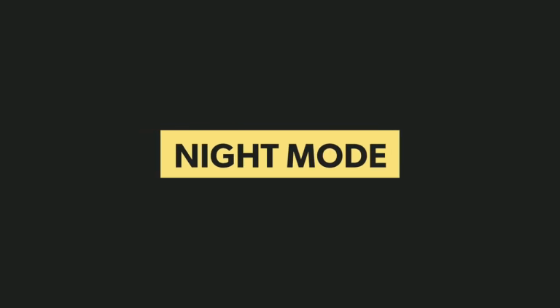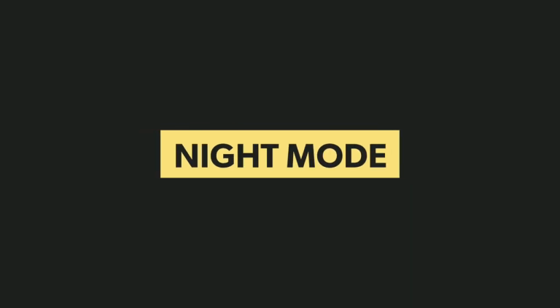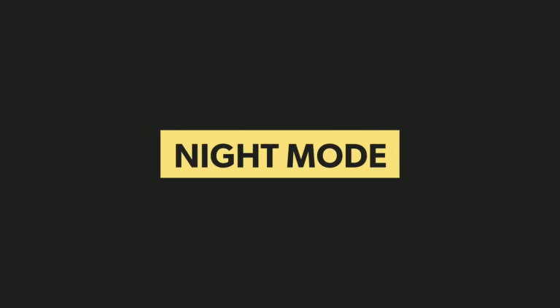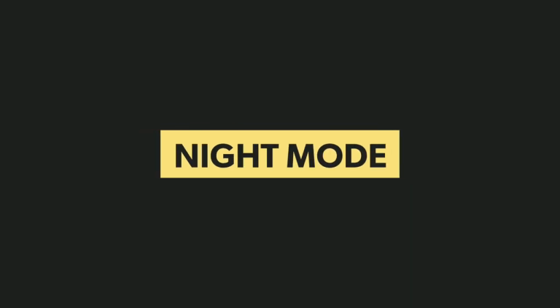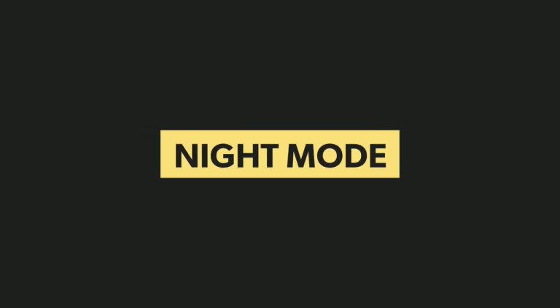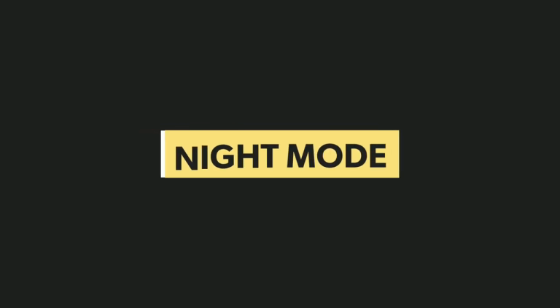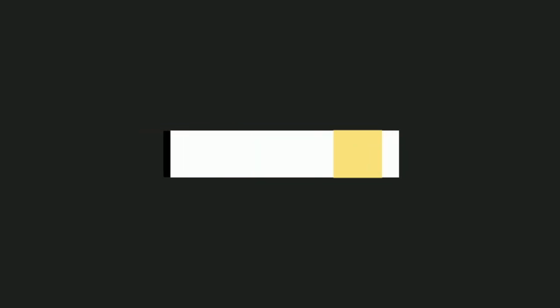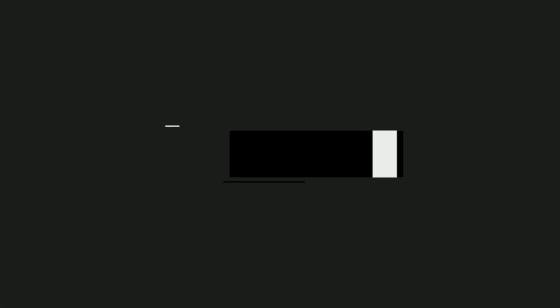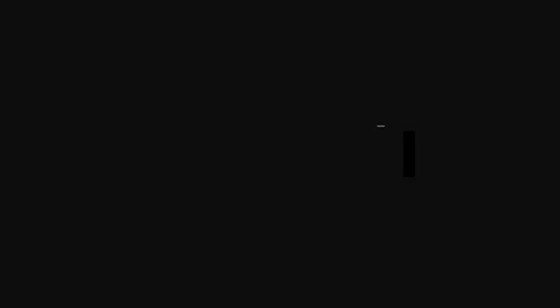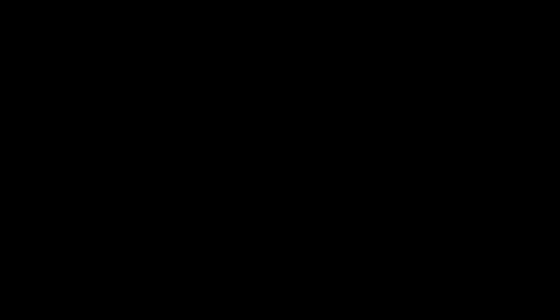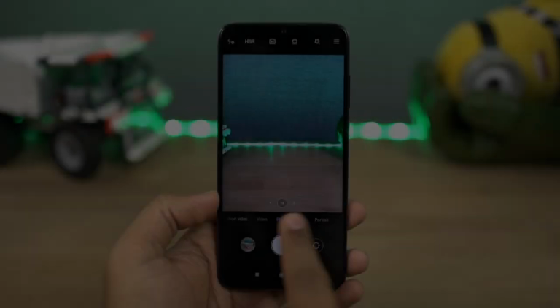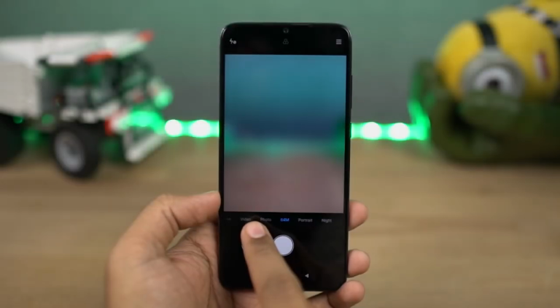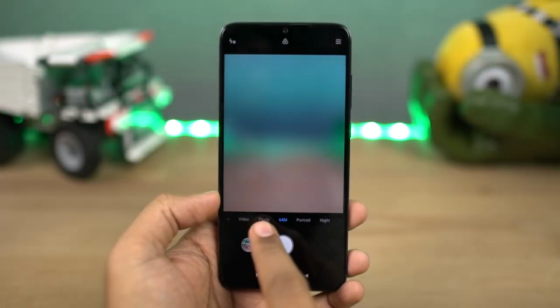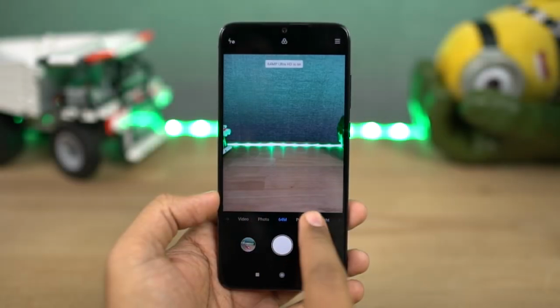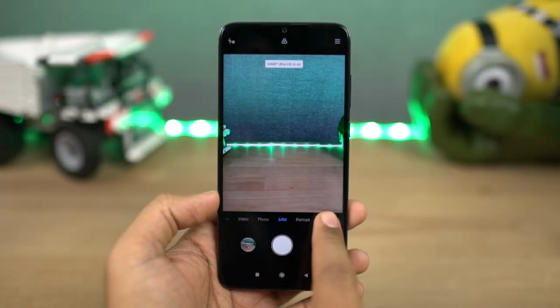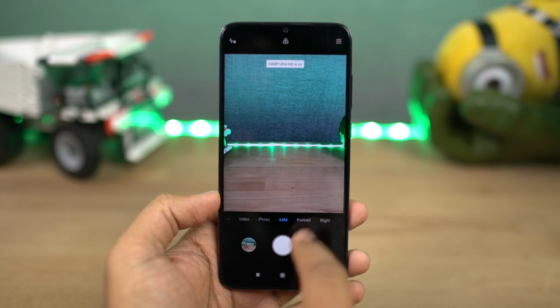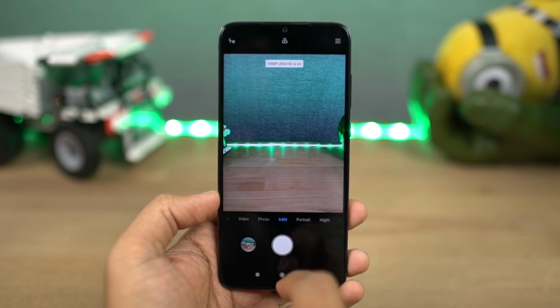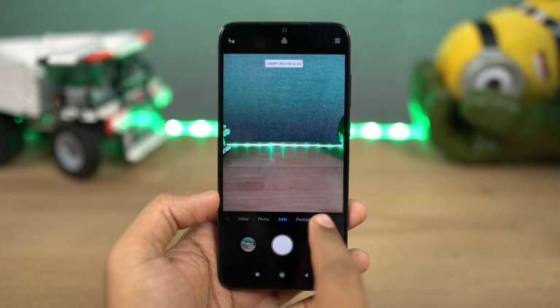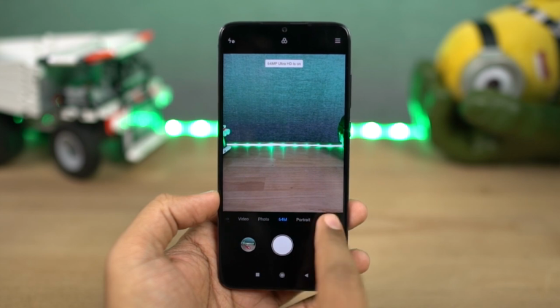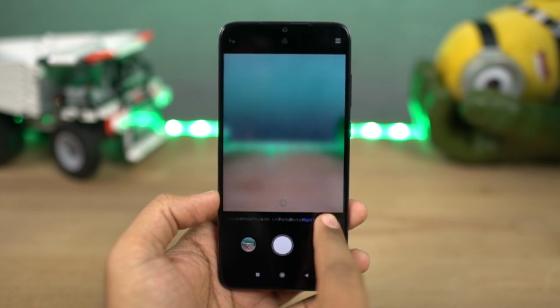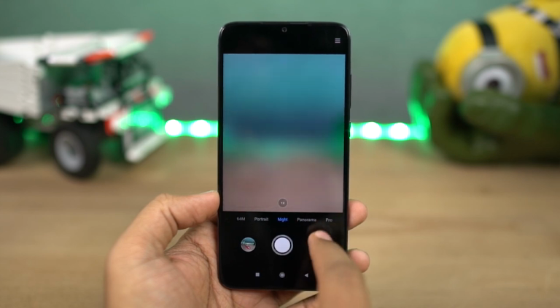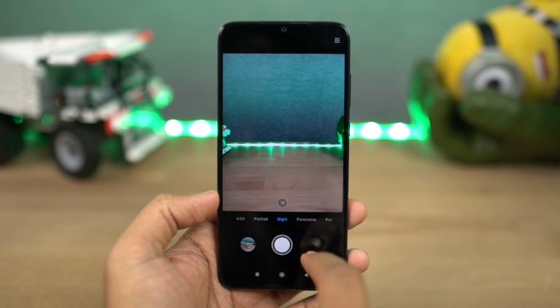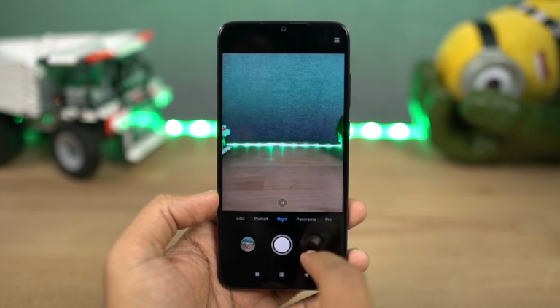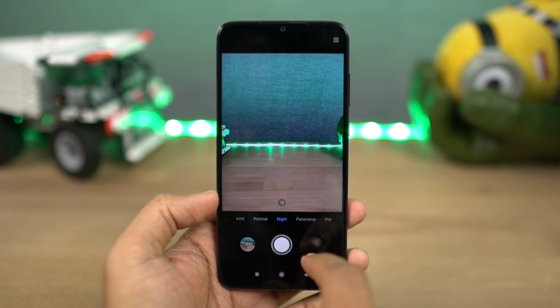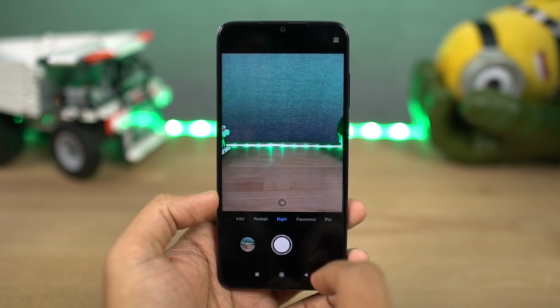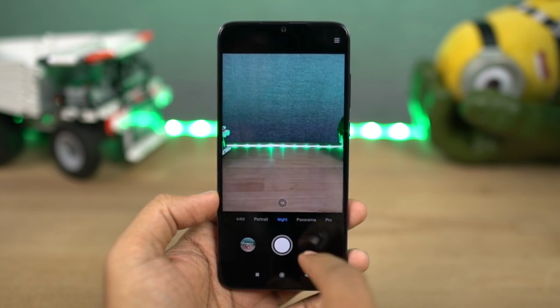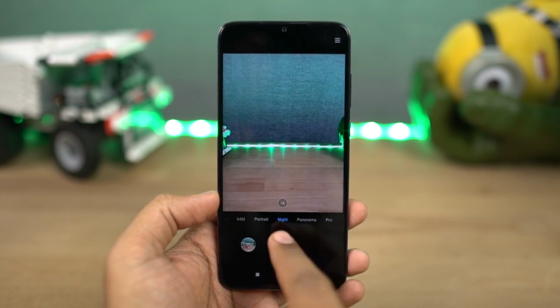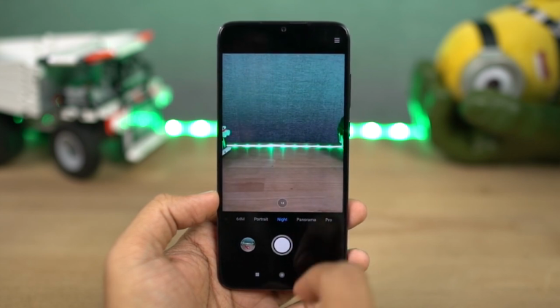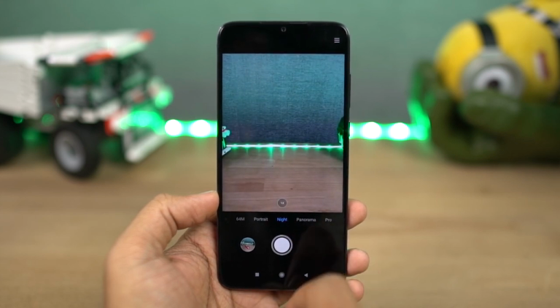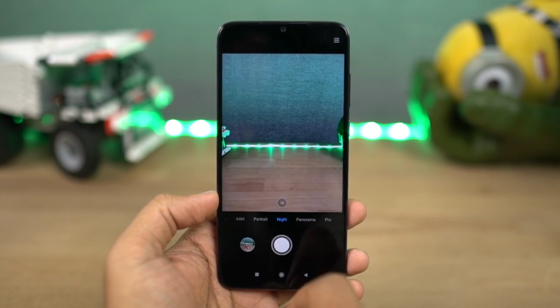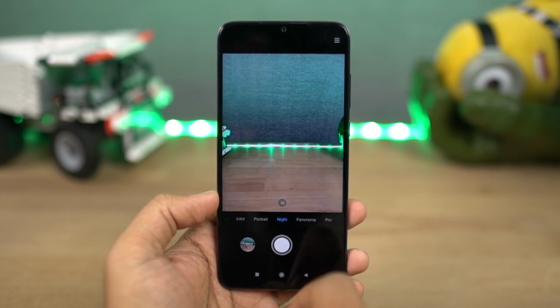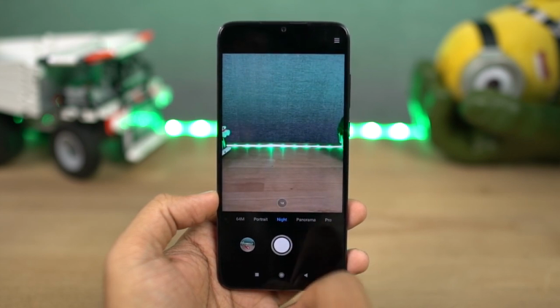This phone also has a dedicated night mode for the rear camera and even for selfies, to take better pictures in low-lighting conditions.